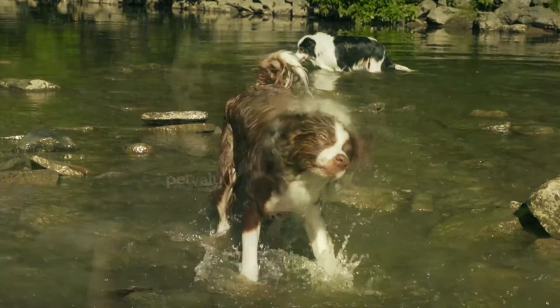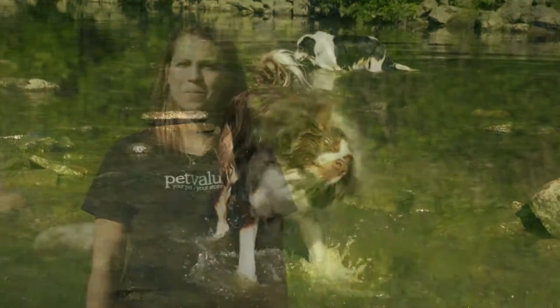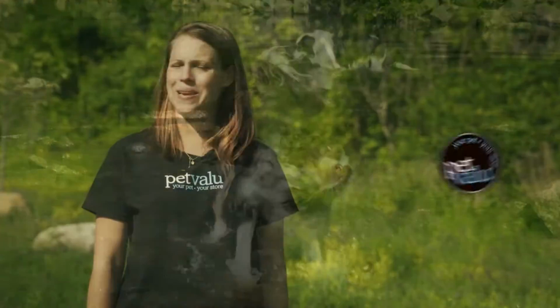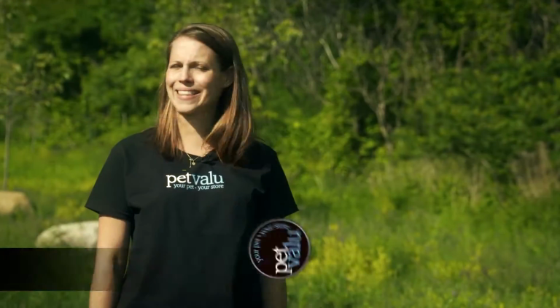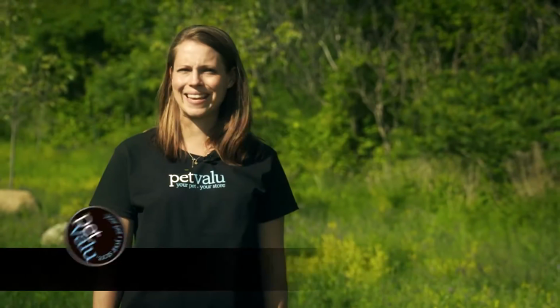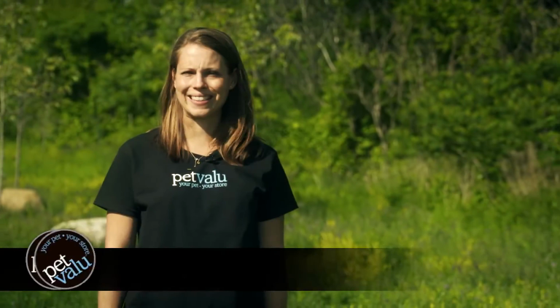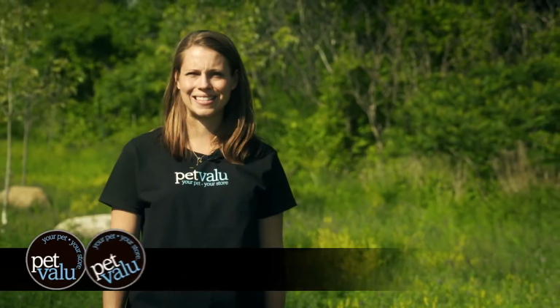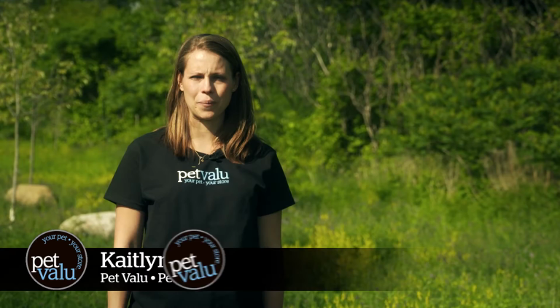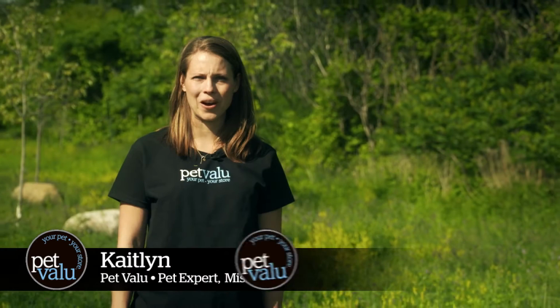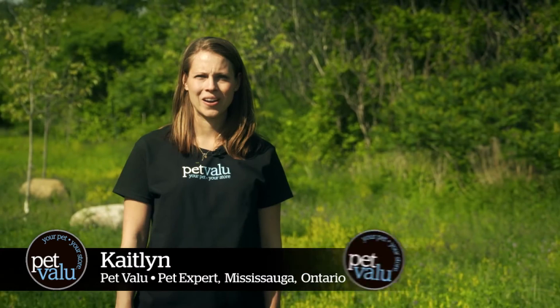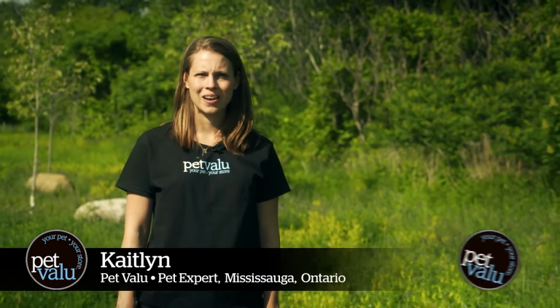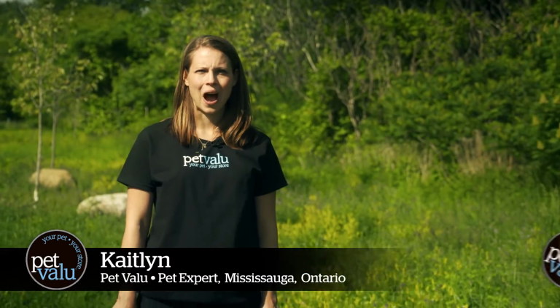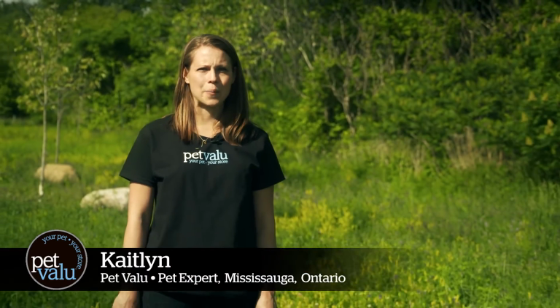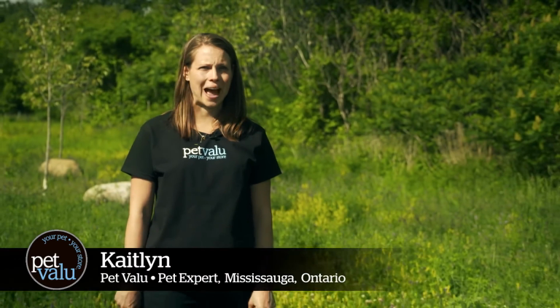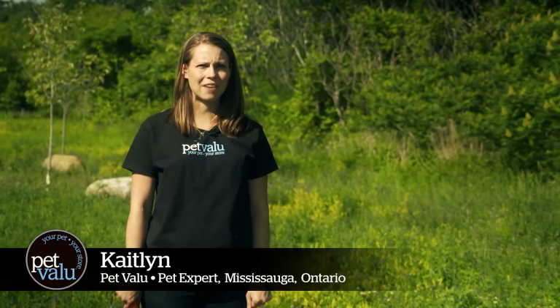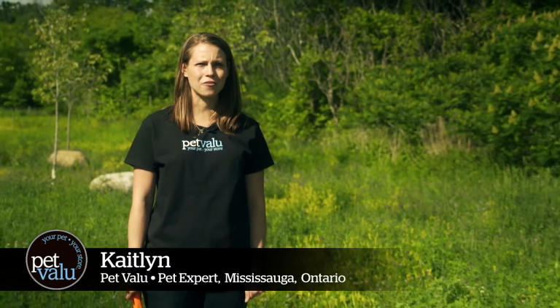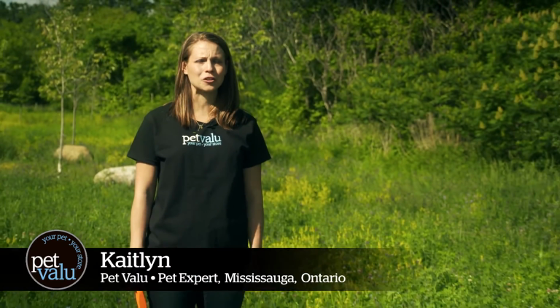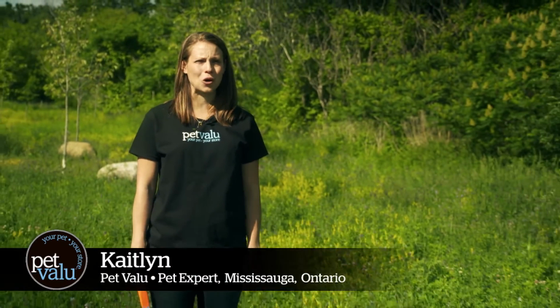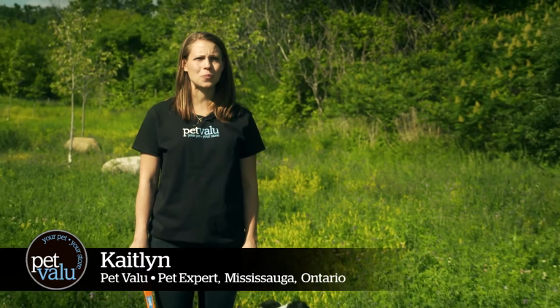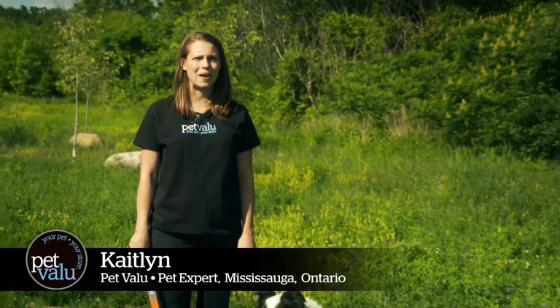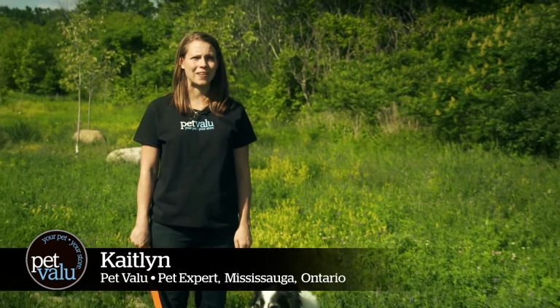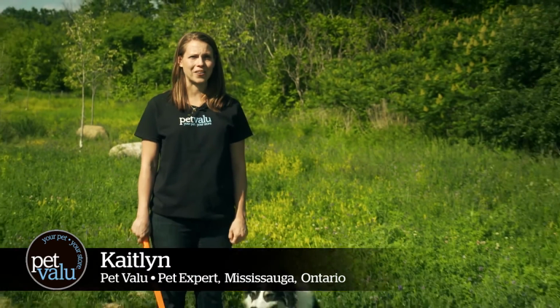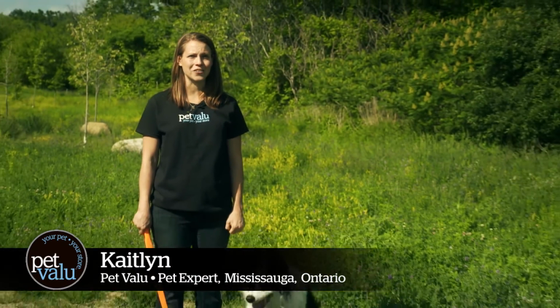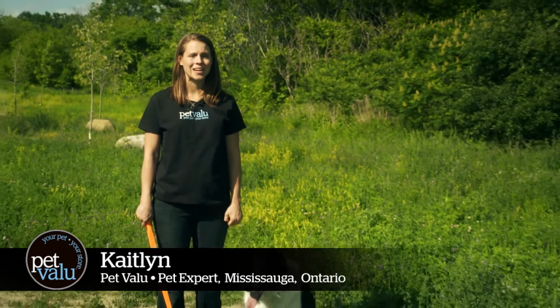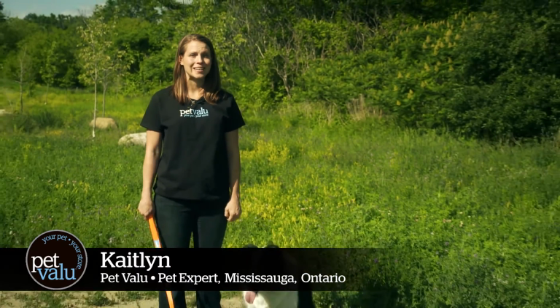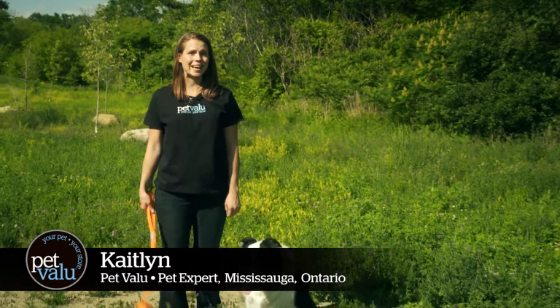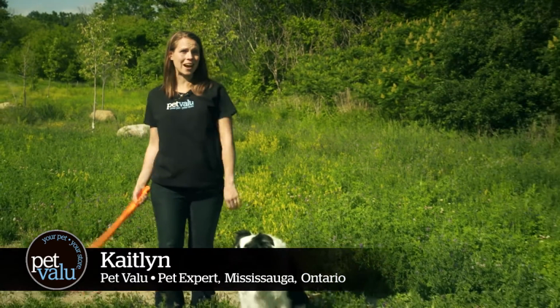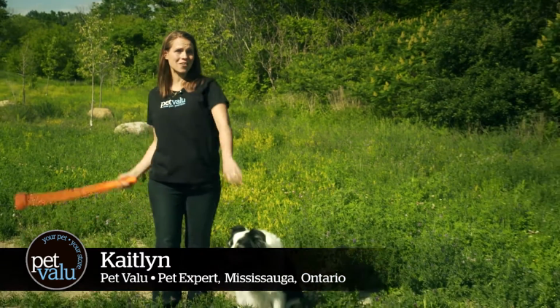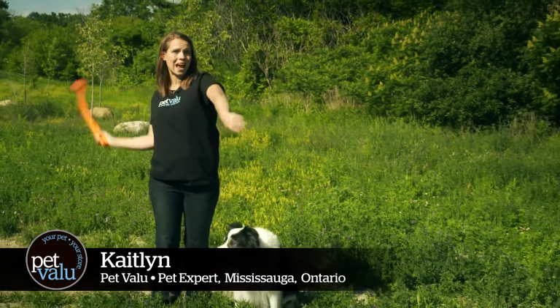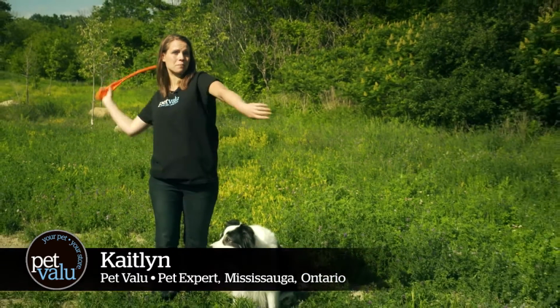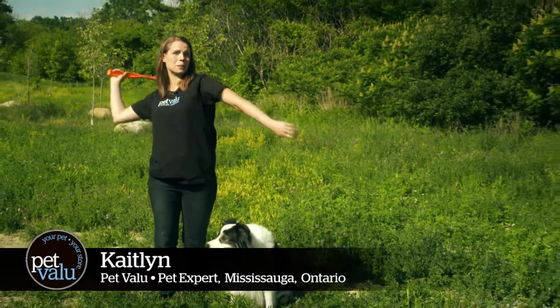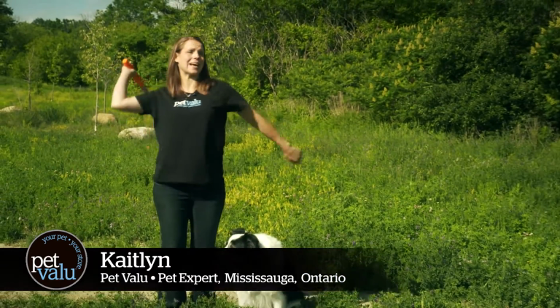Beat the heat this summer. On behalf of your local Pet Value, get out and play.